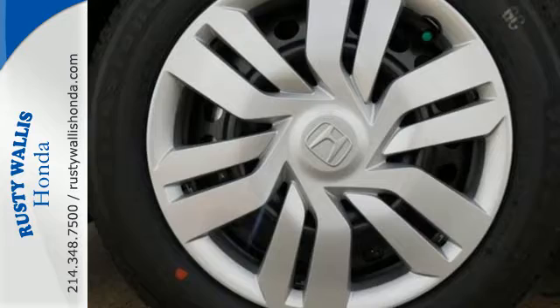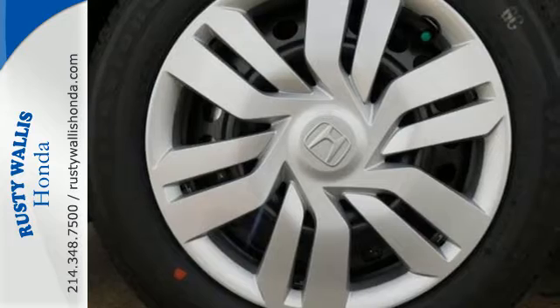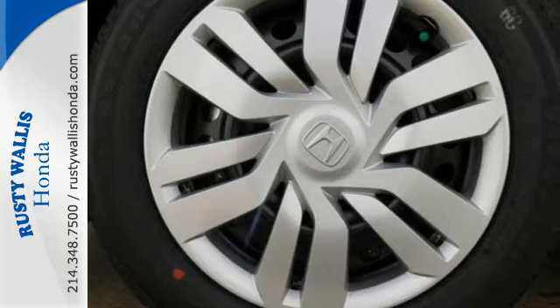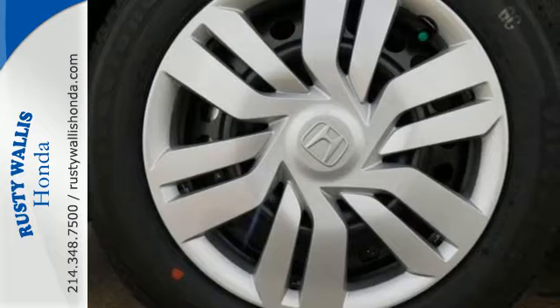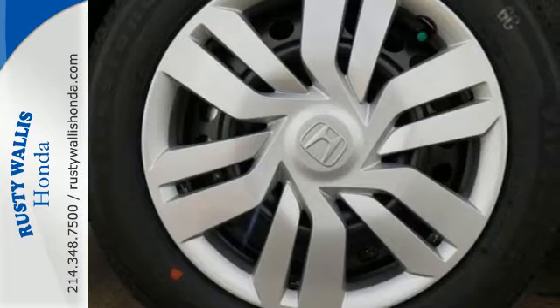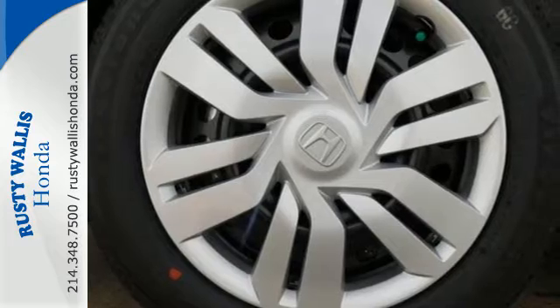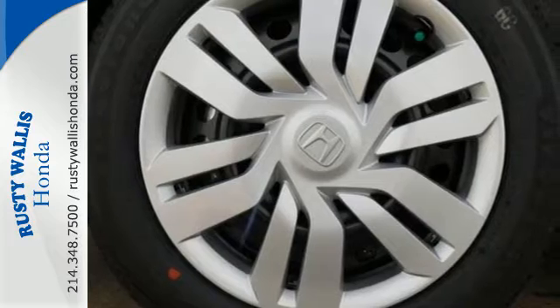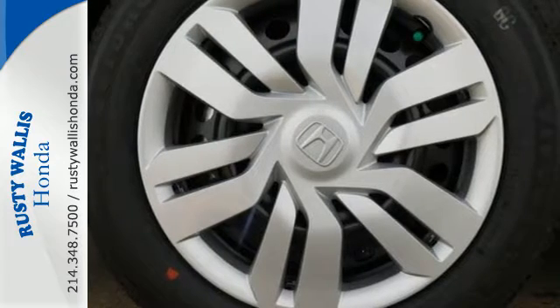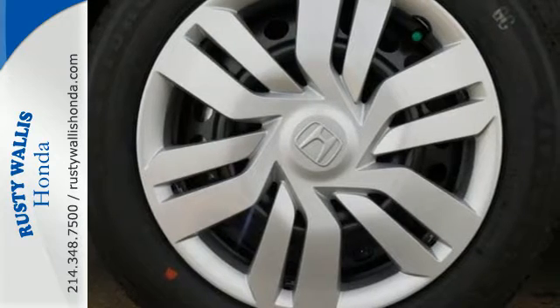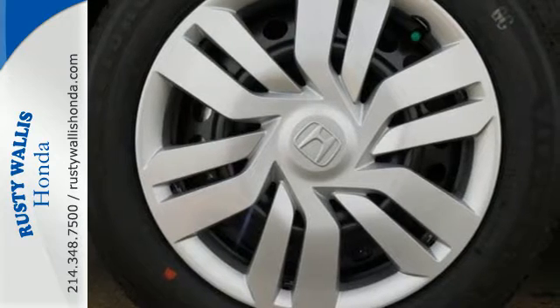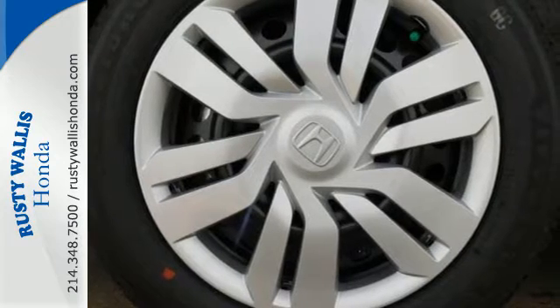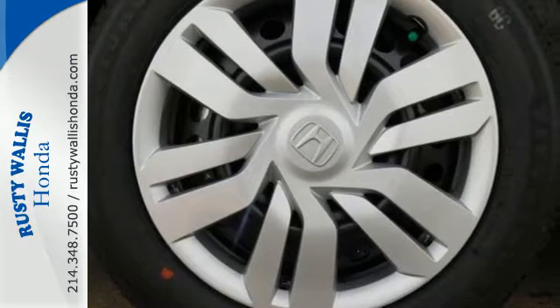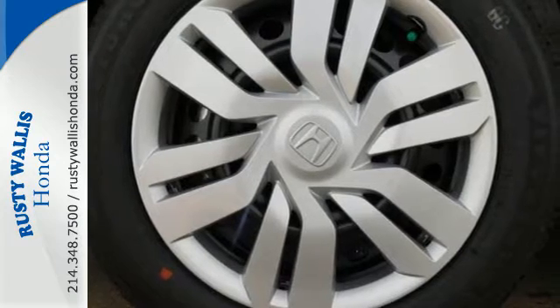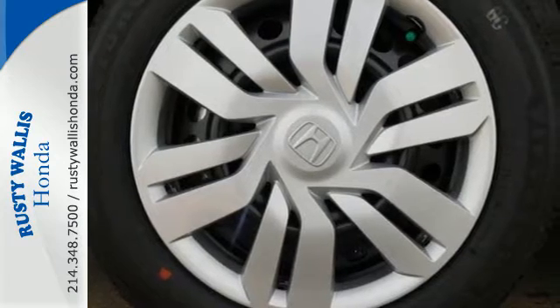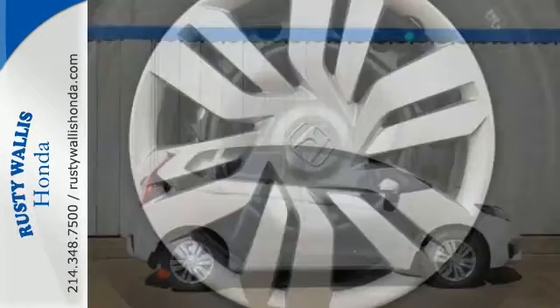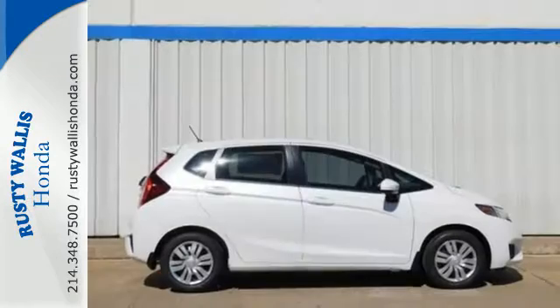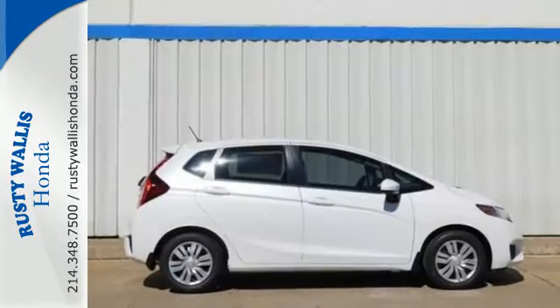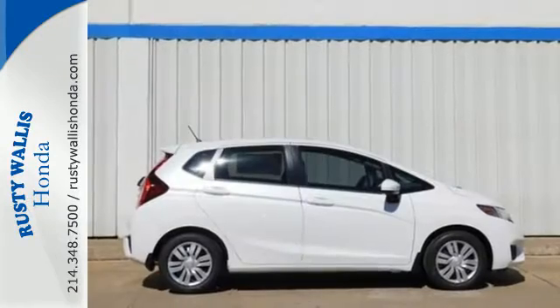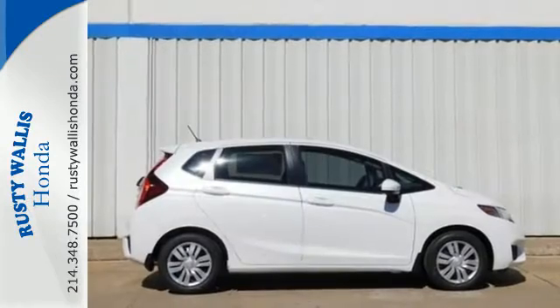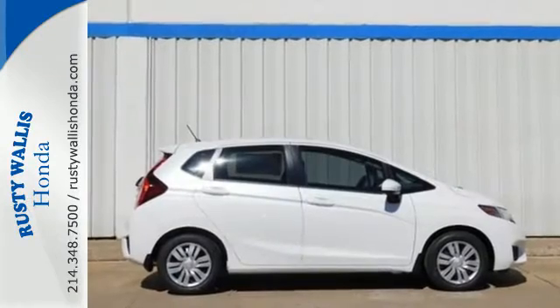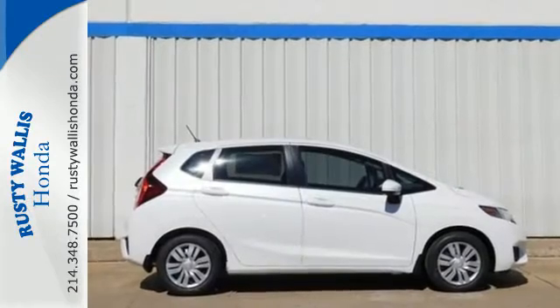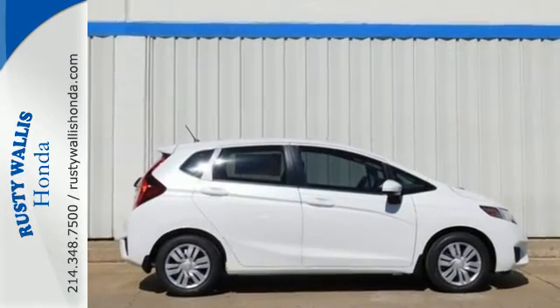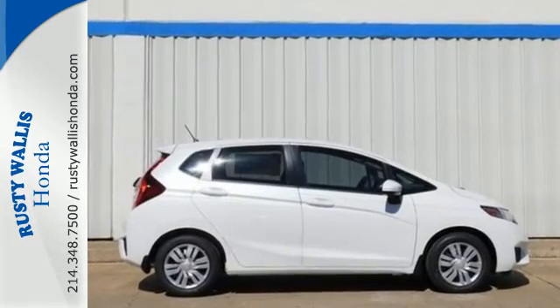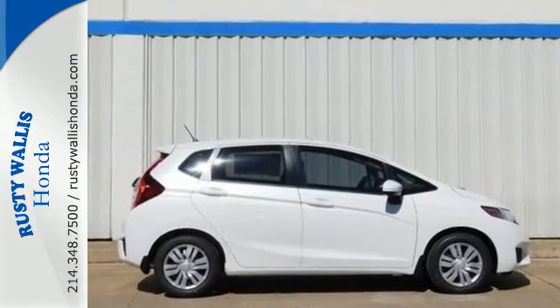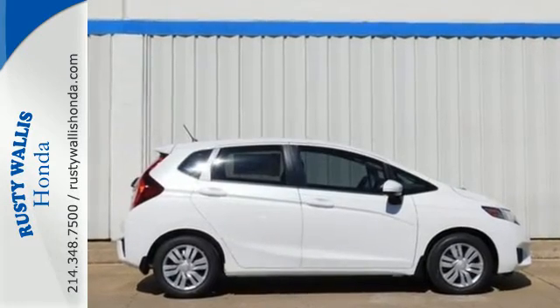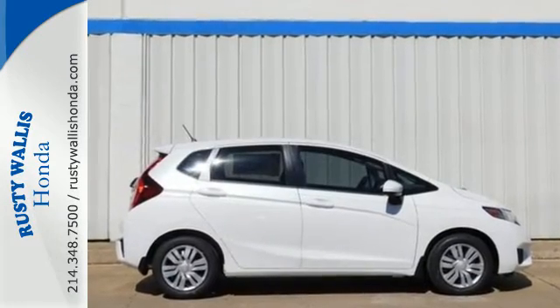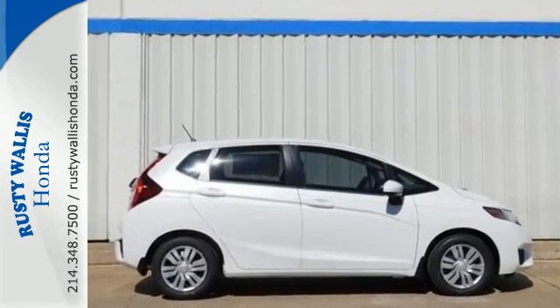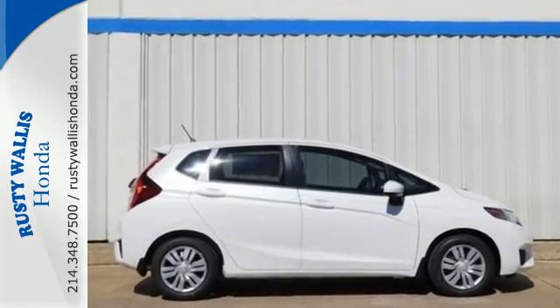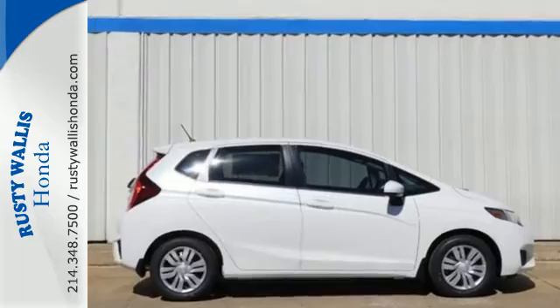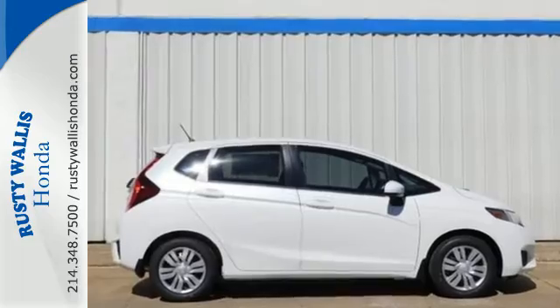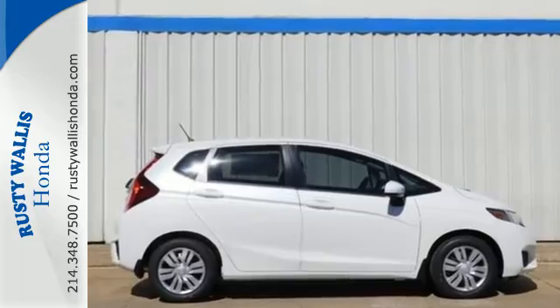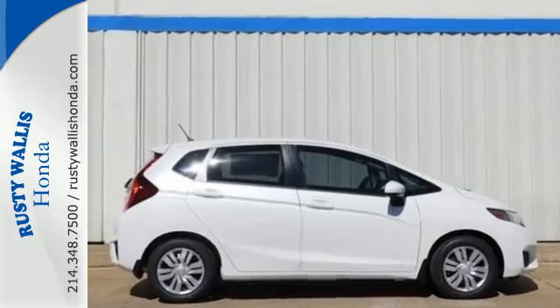Expect the best from this versatile Honda. Come in for a test drive today and see it in action.